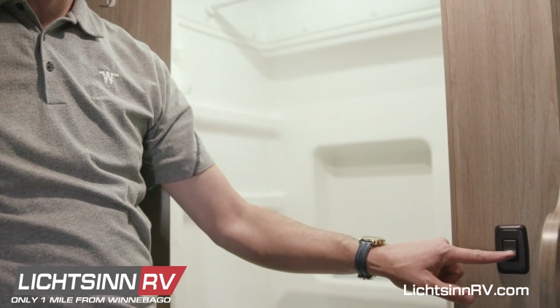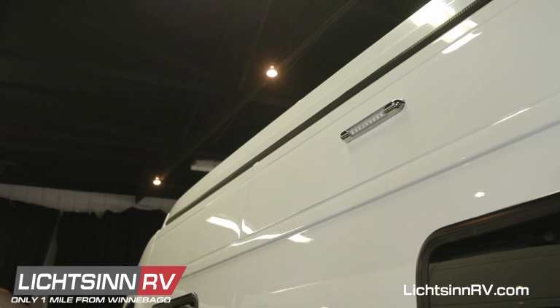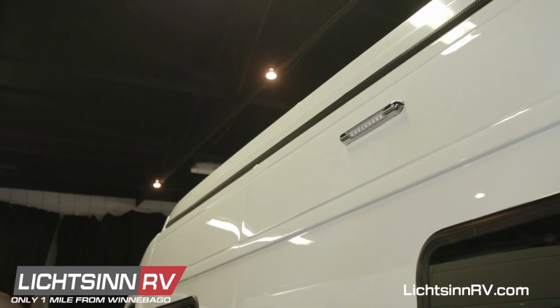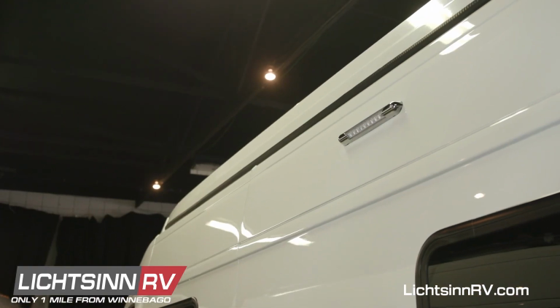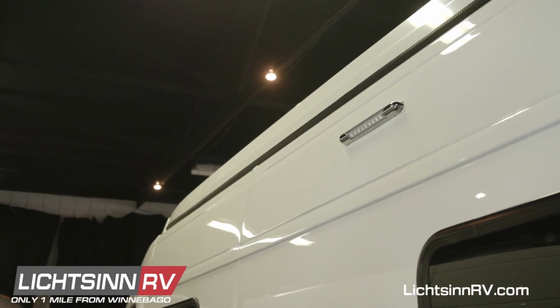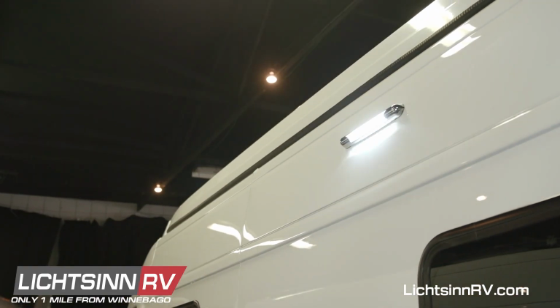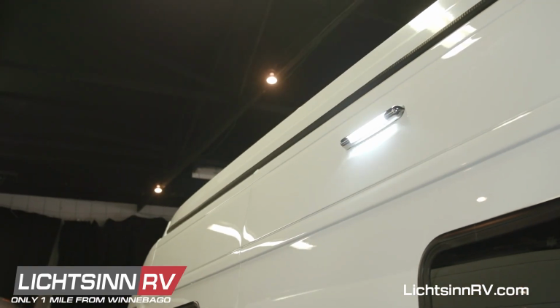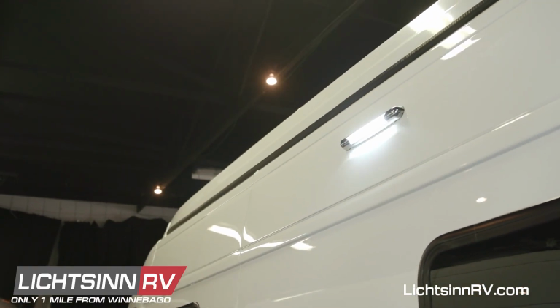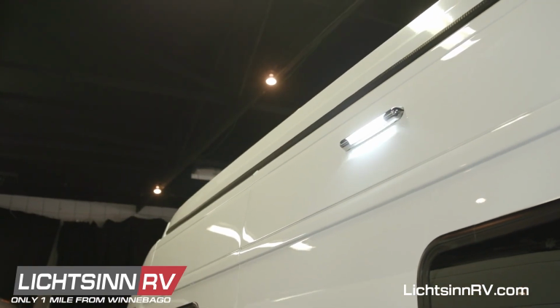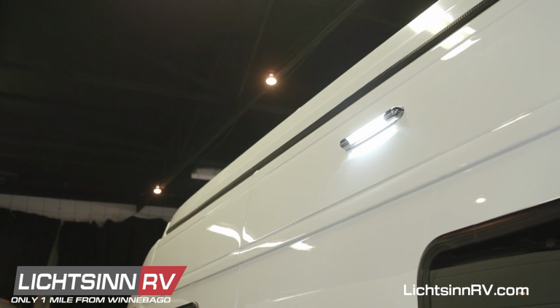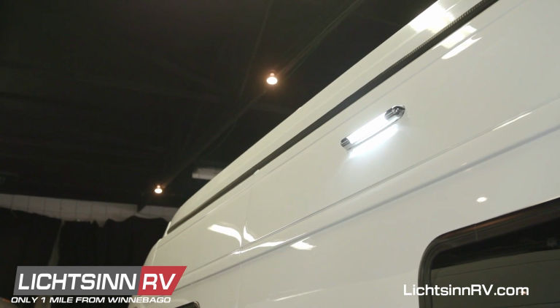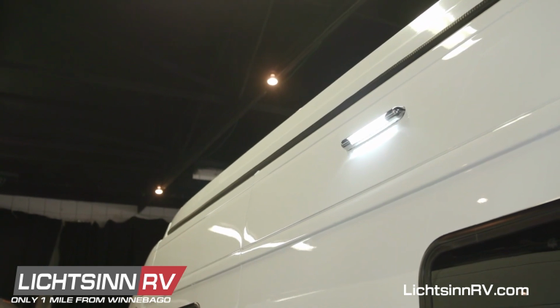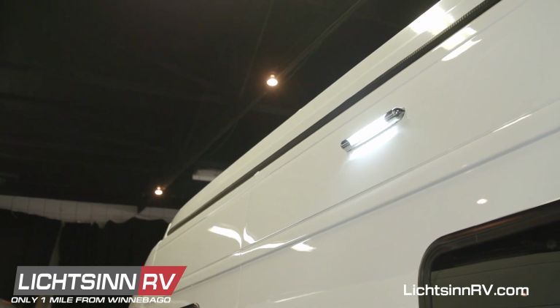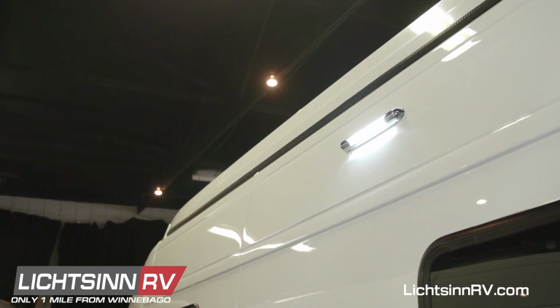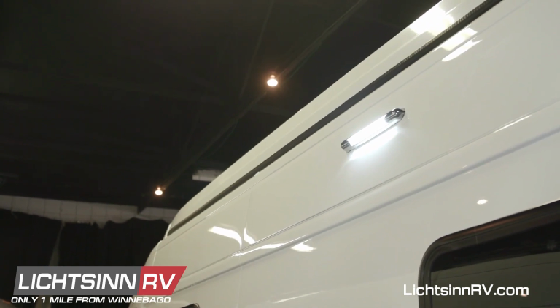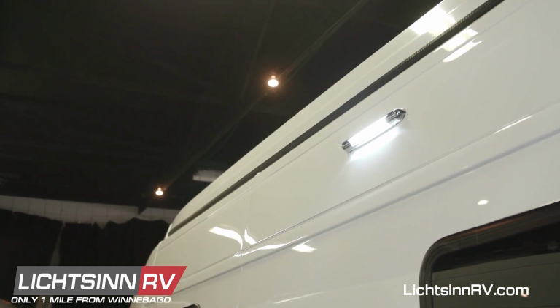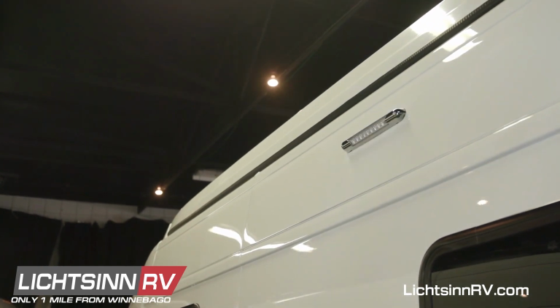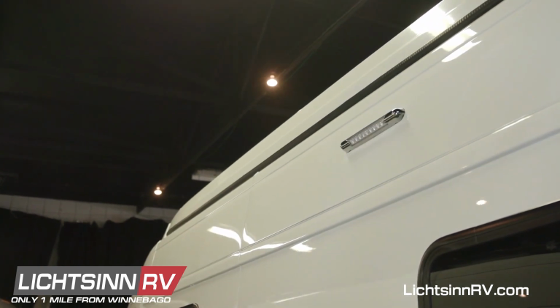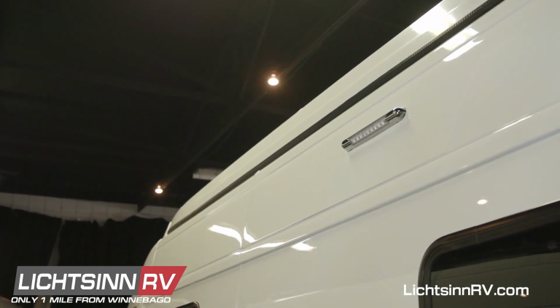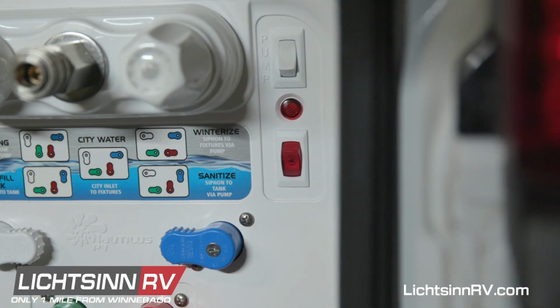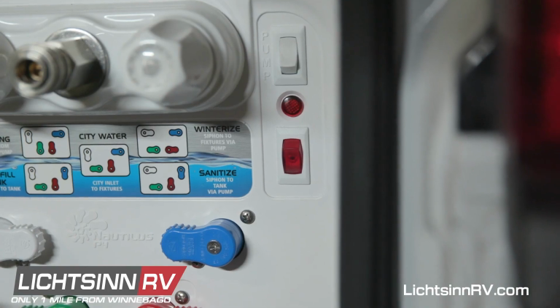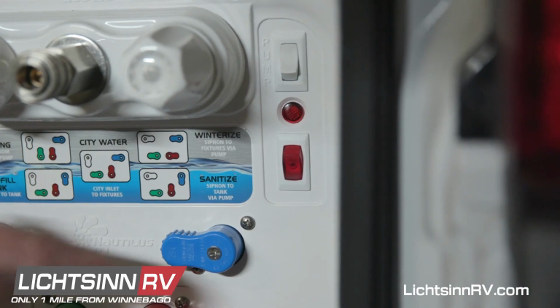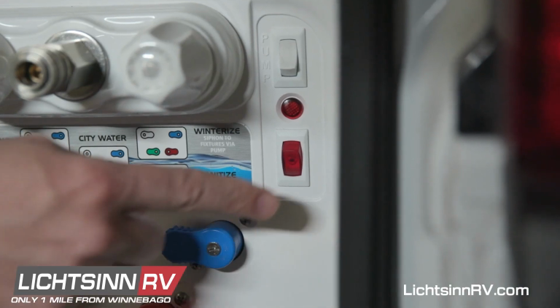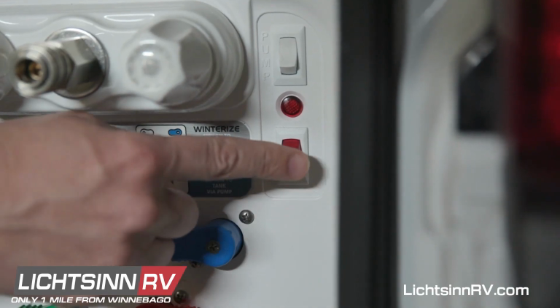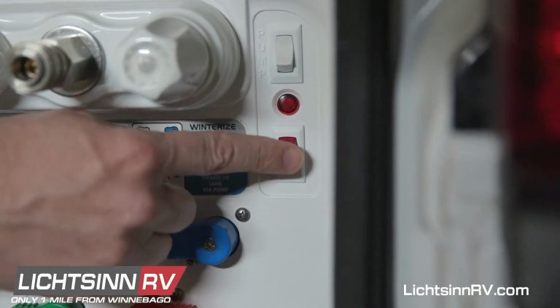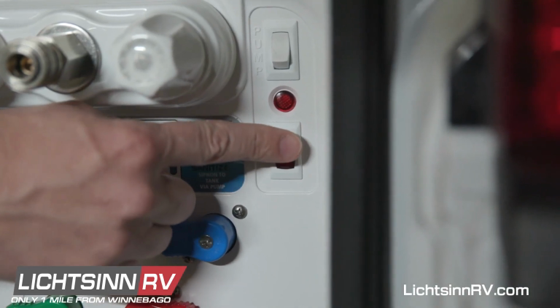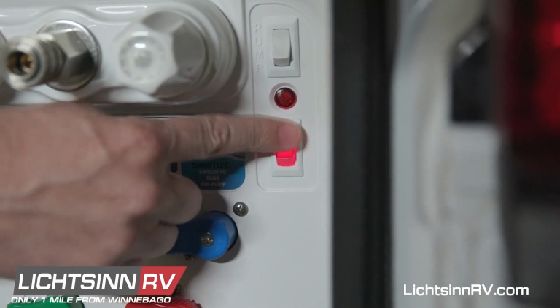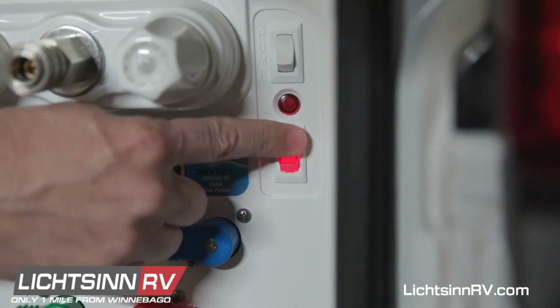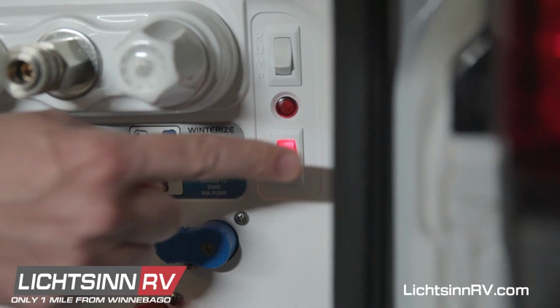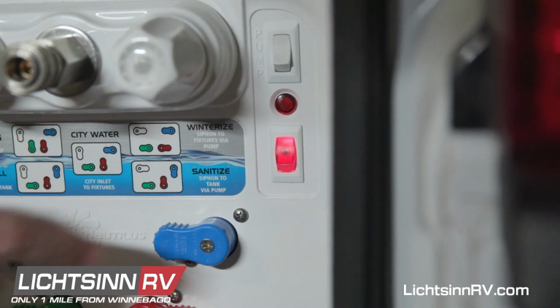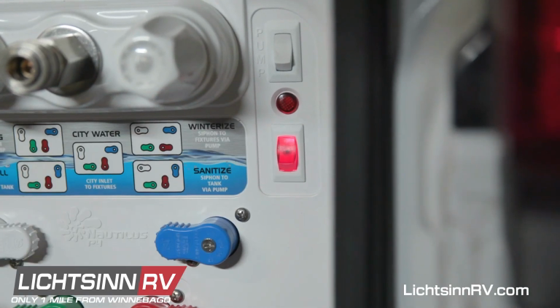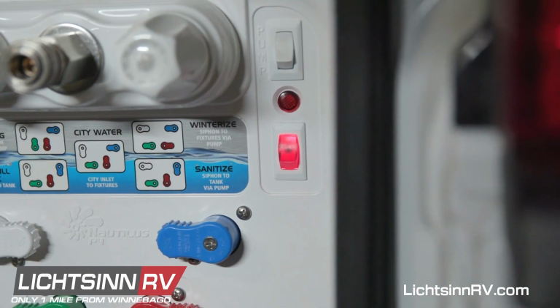The service light on the driver's side of the coach is controlled with this switch on the water center panel.